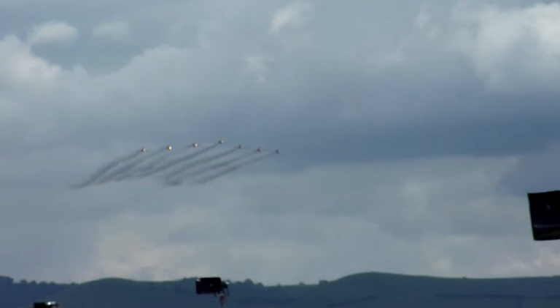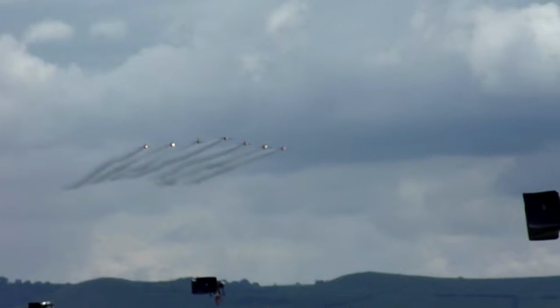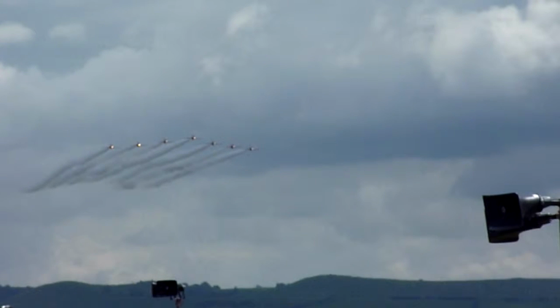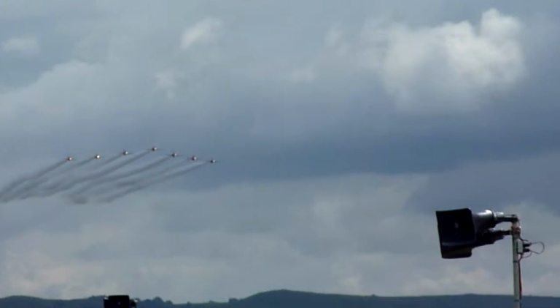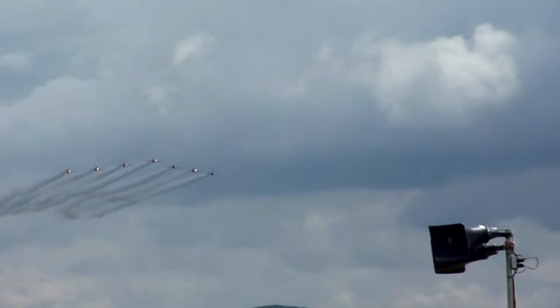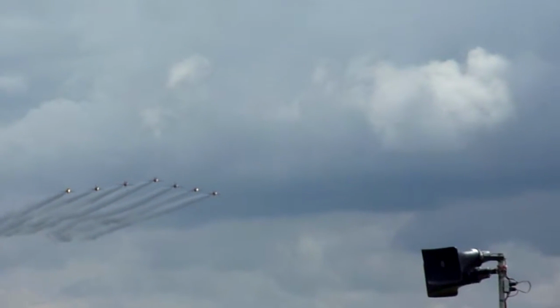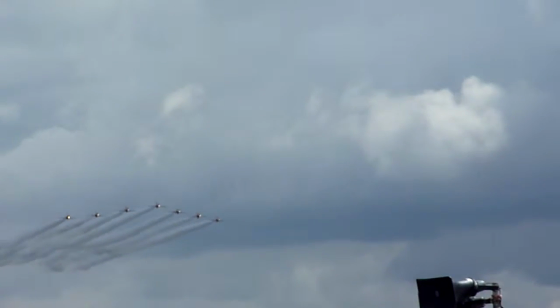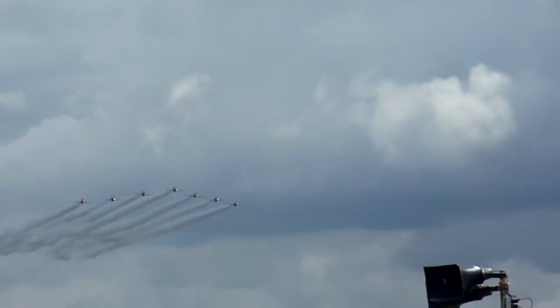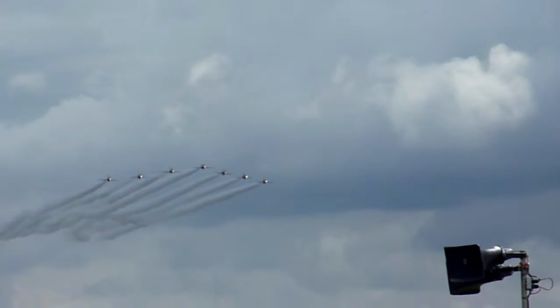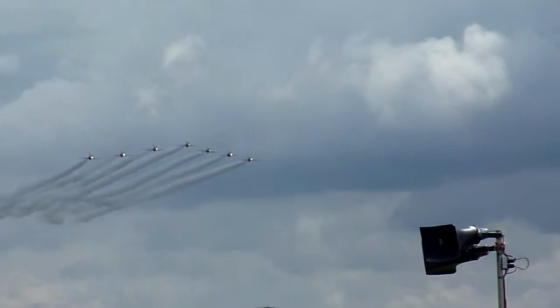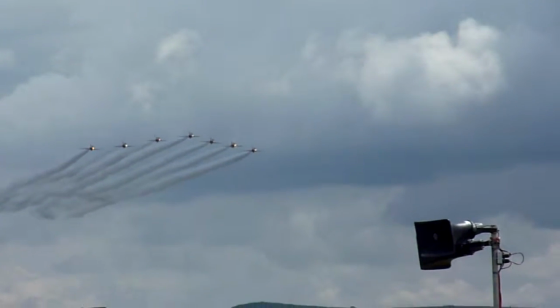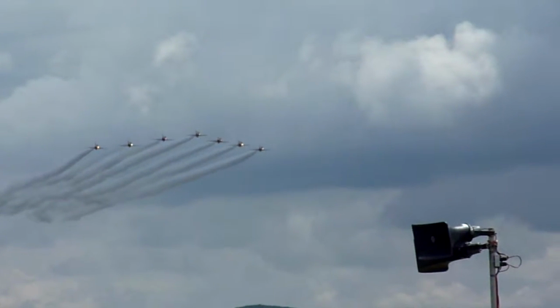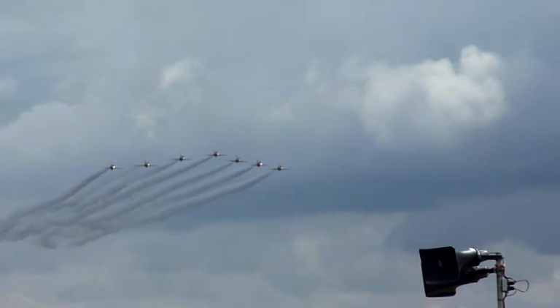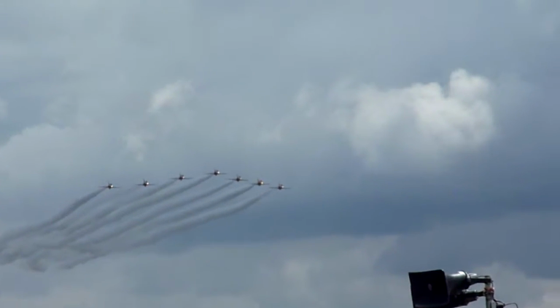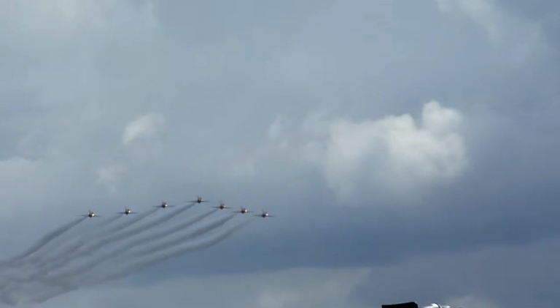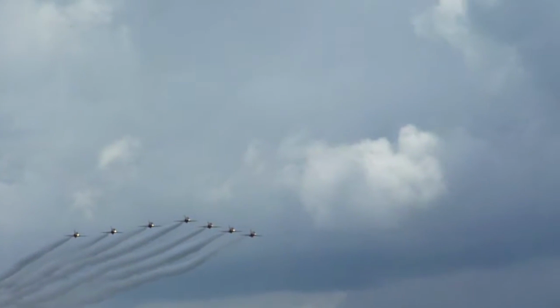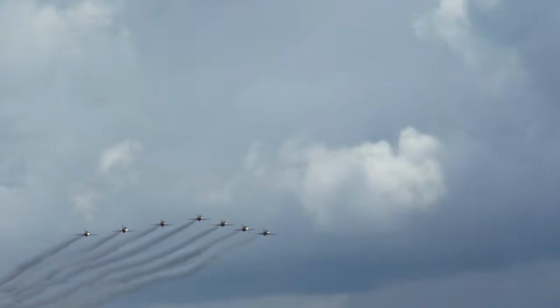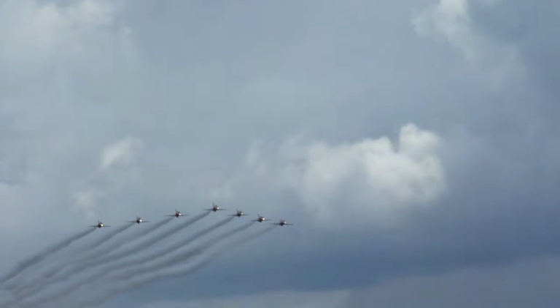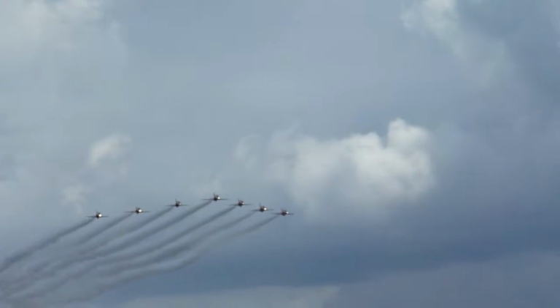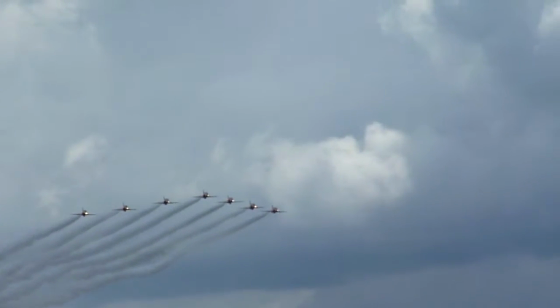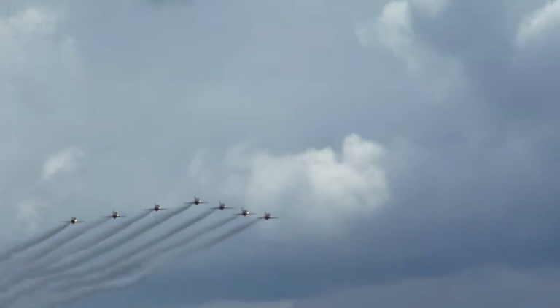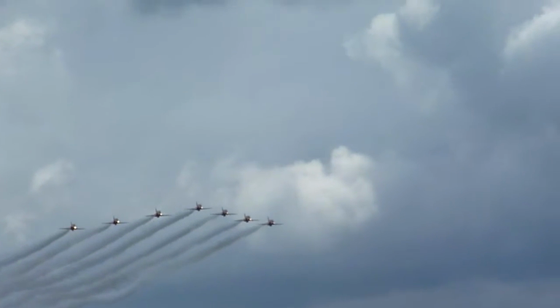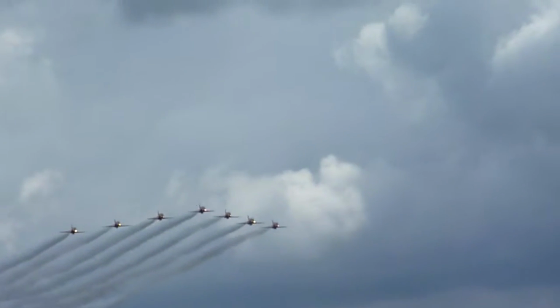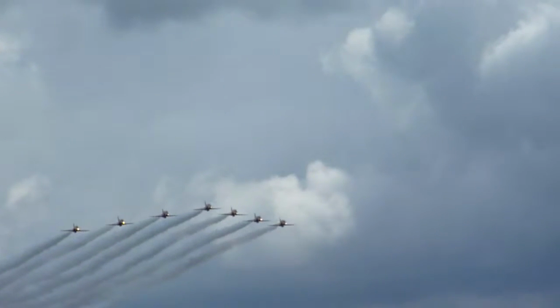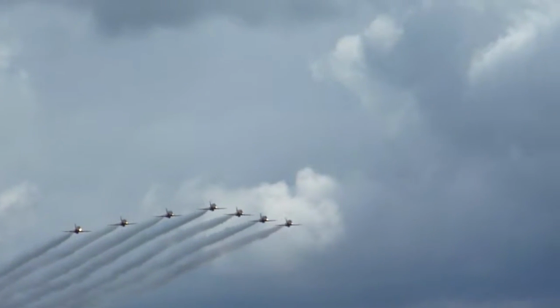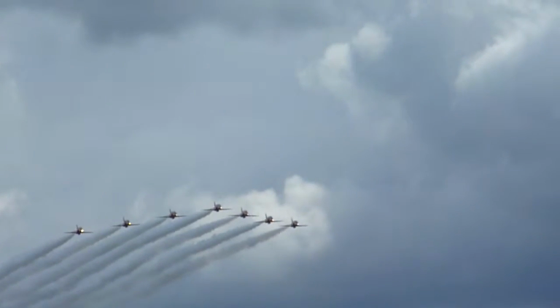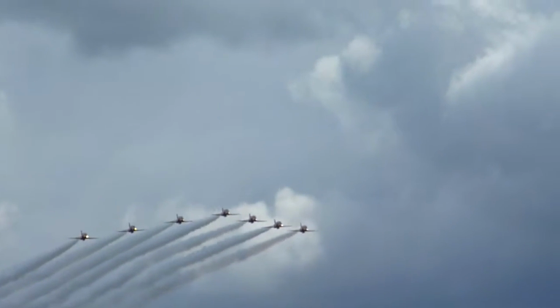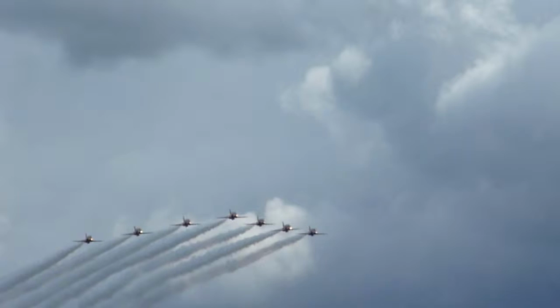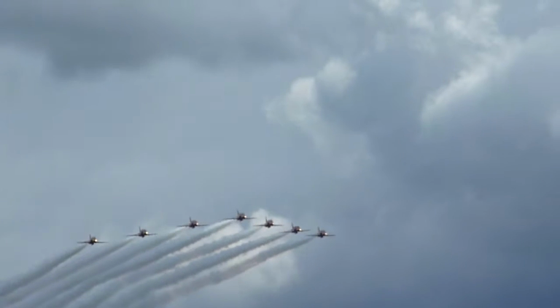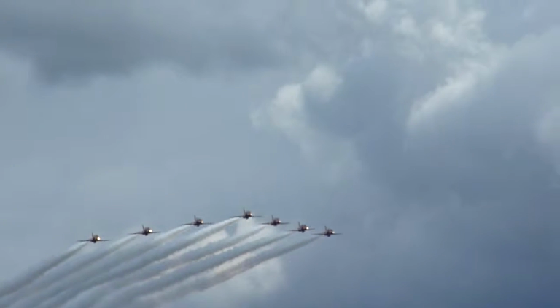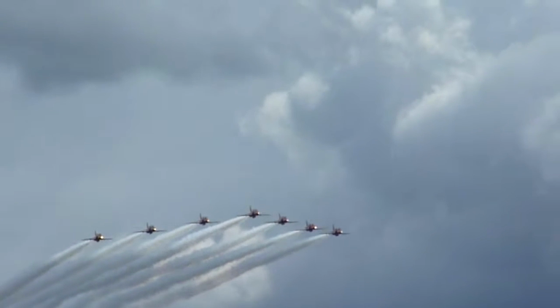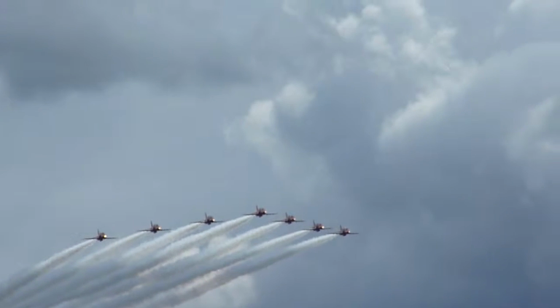Once more, ladies and gentlemen, from the left, the Royal Air Force Aerobatic Team, the Red Arrows.